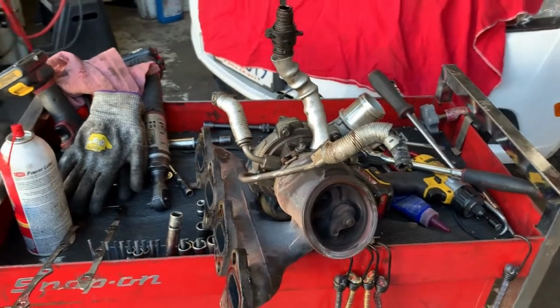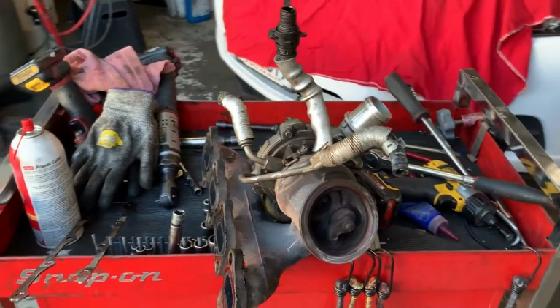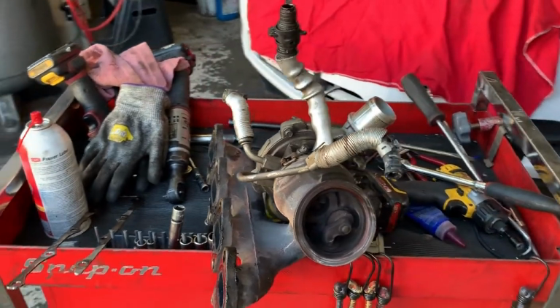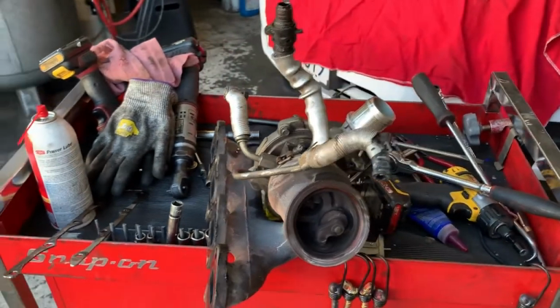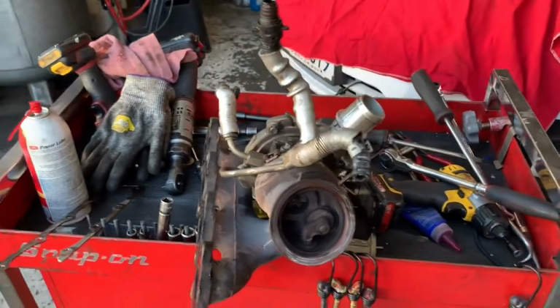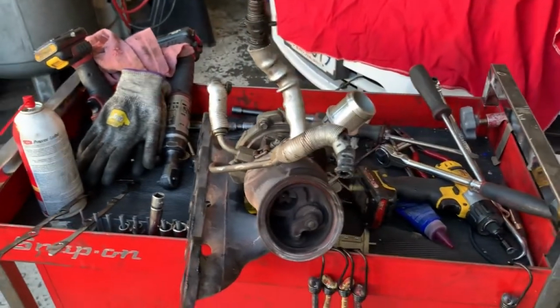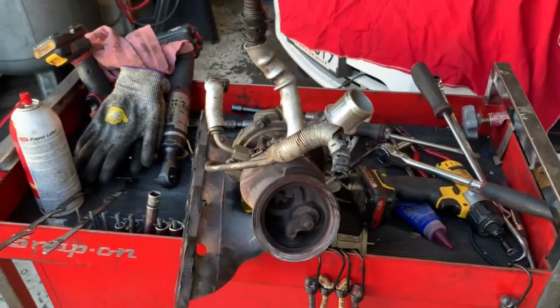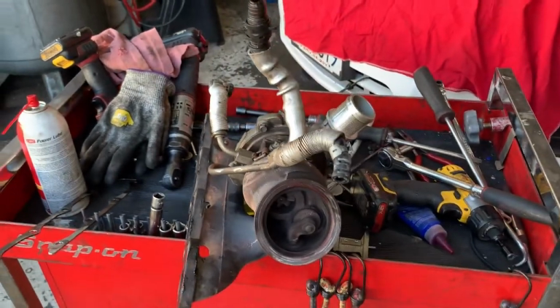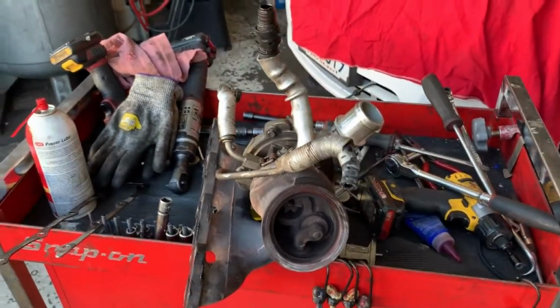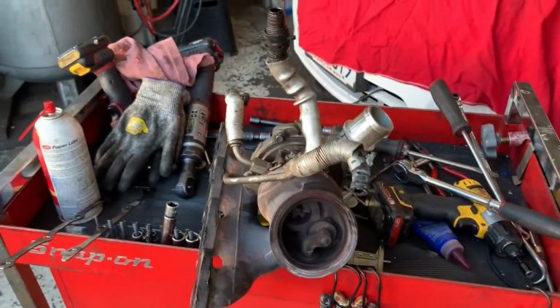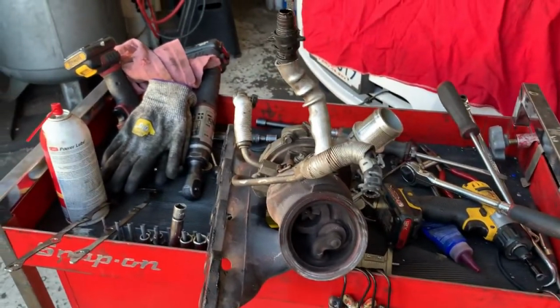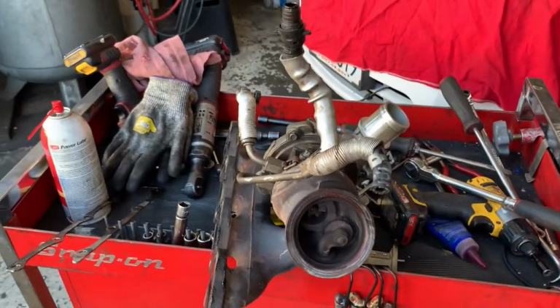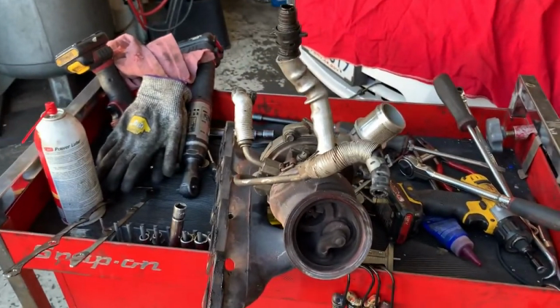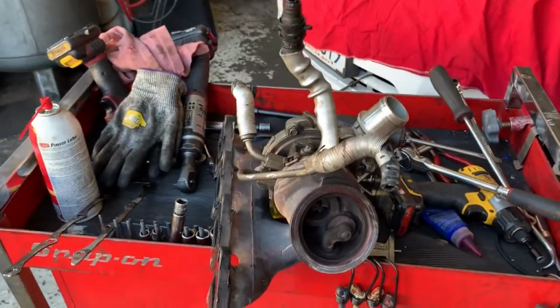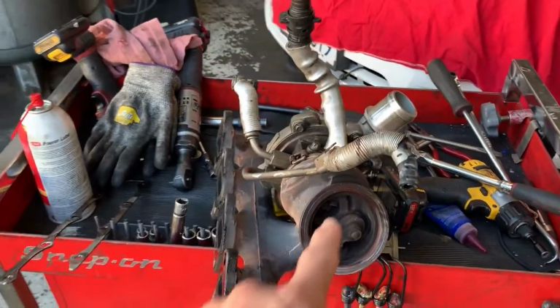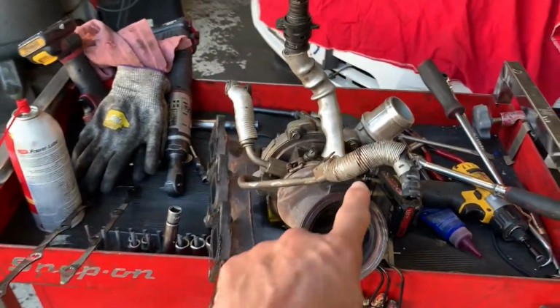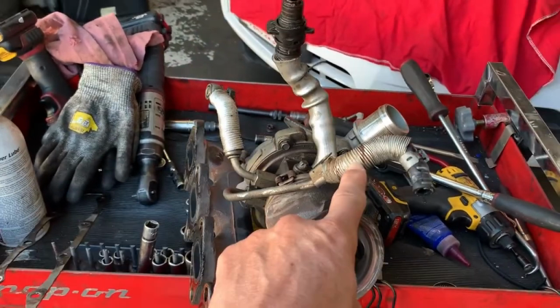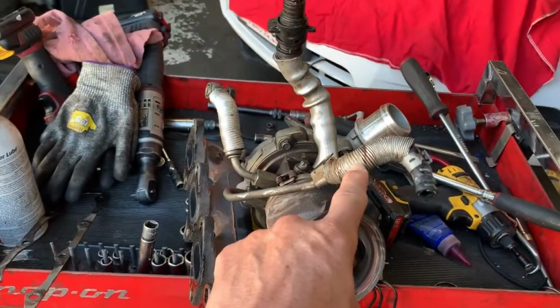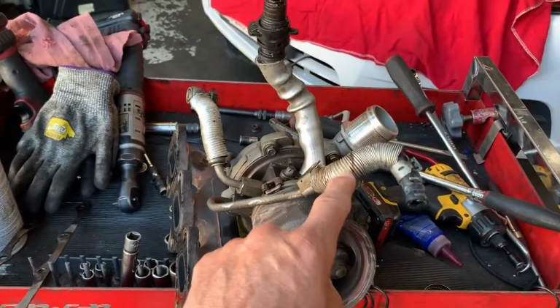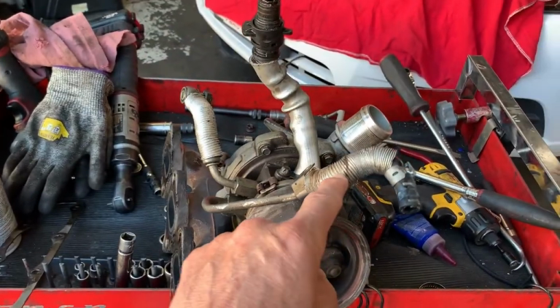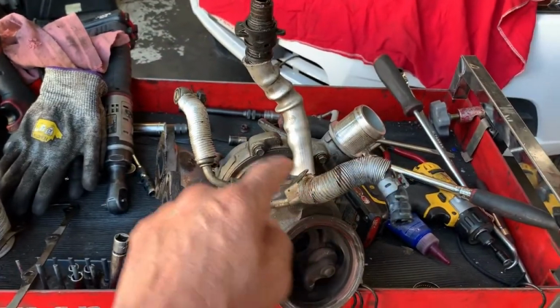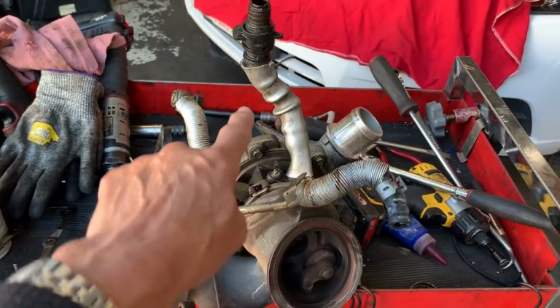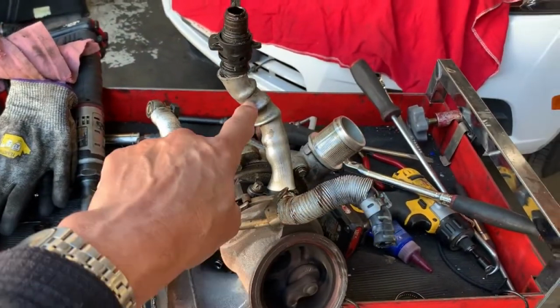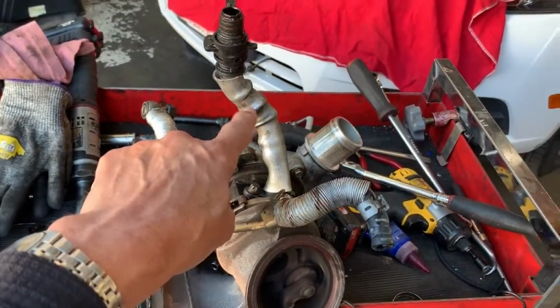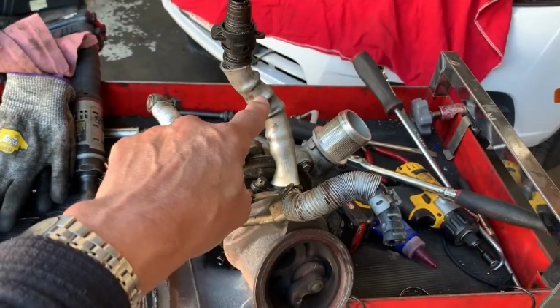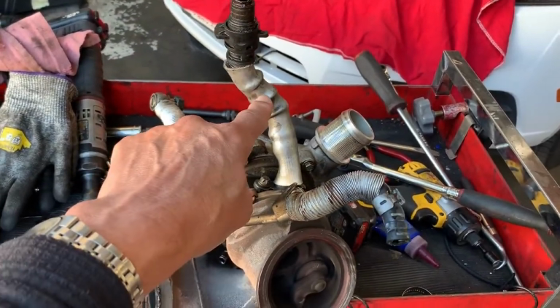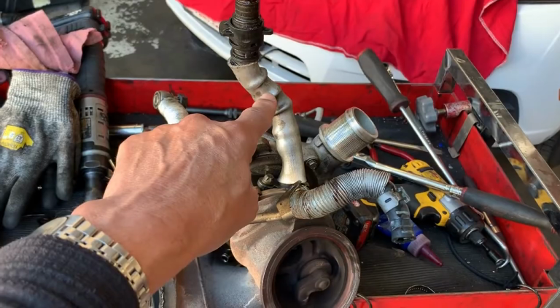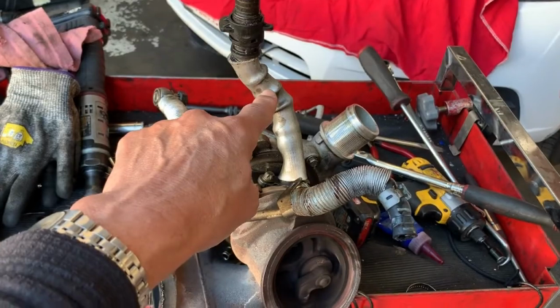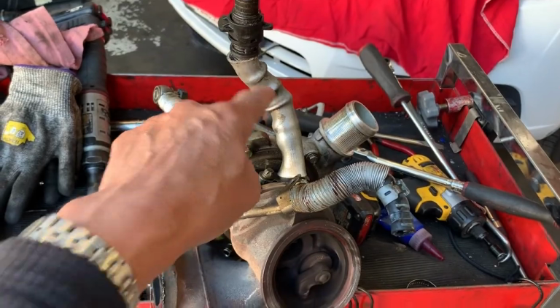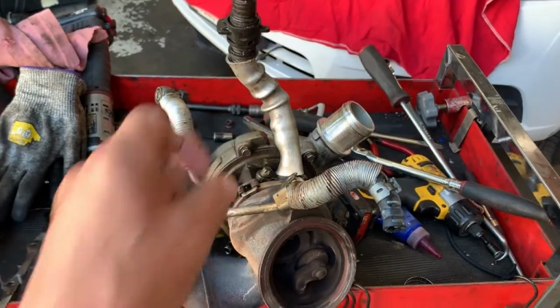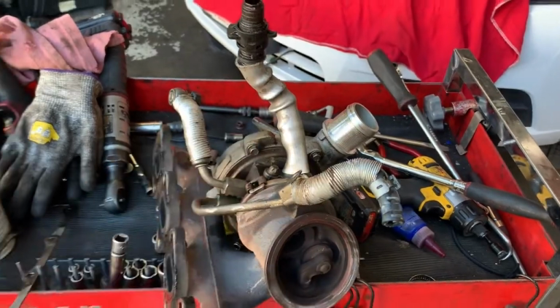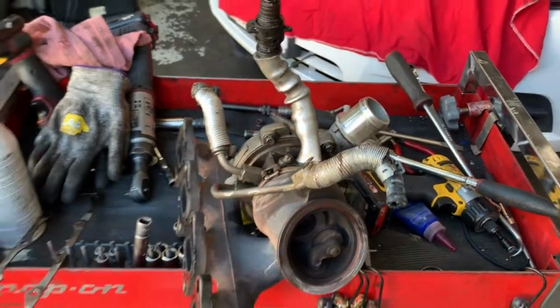While you're at it, it does make sense to replace this cooler hose and this other oil cooler hose as well.